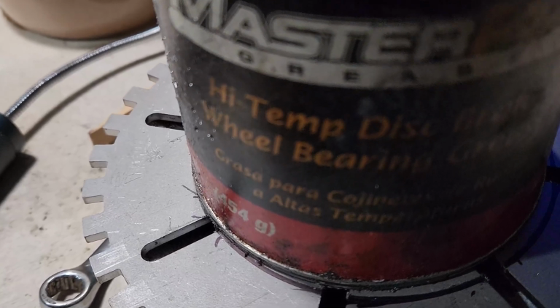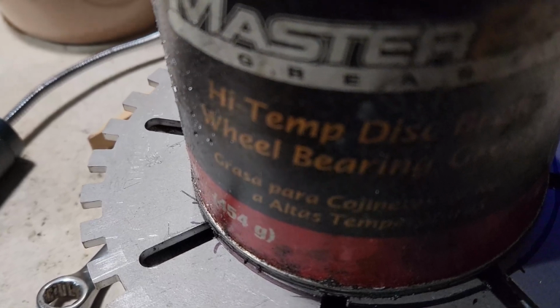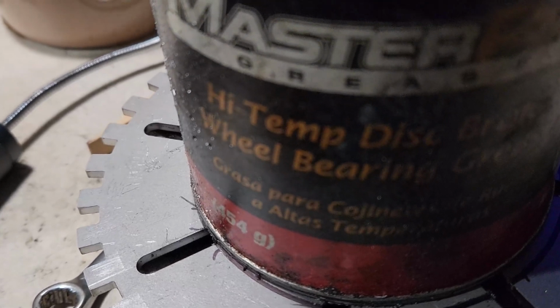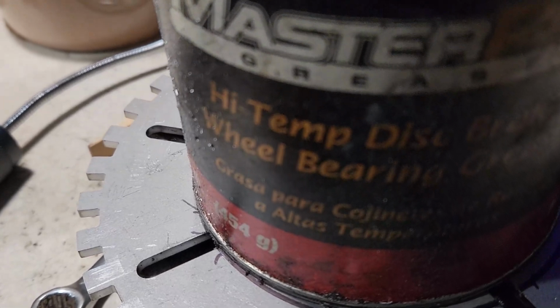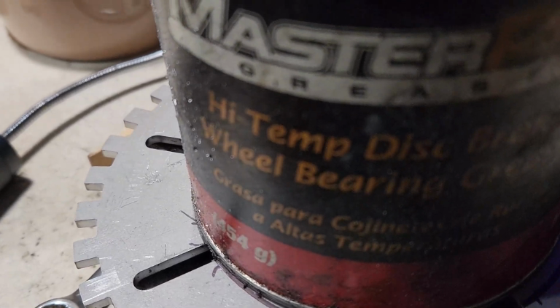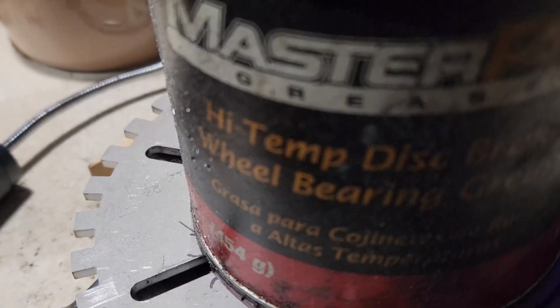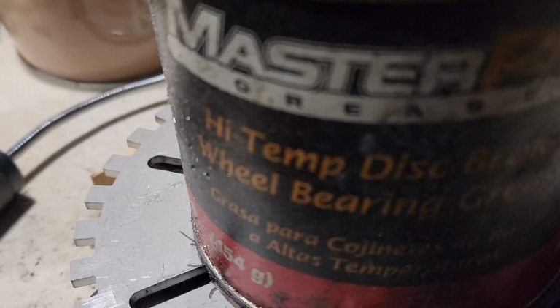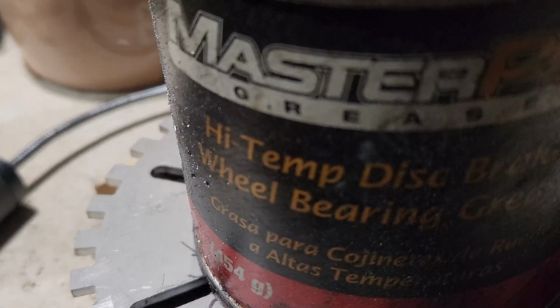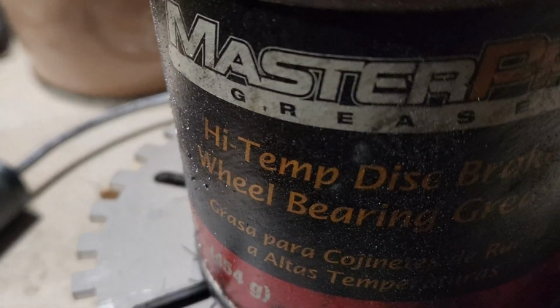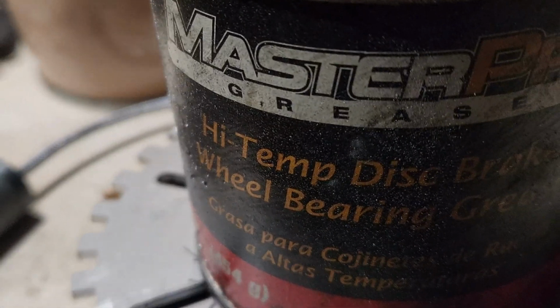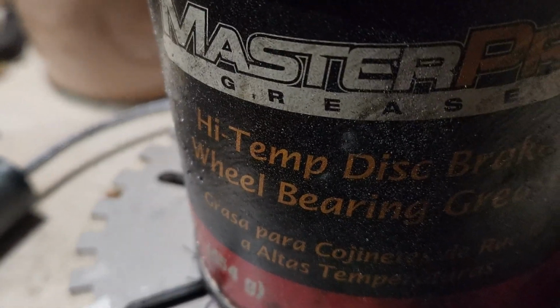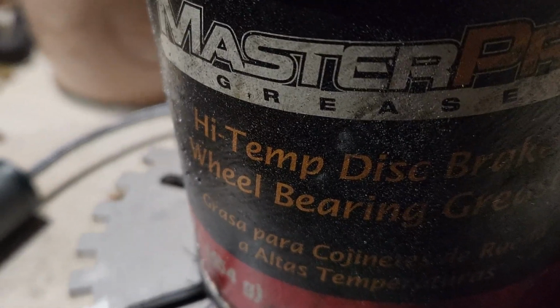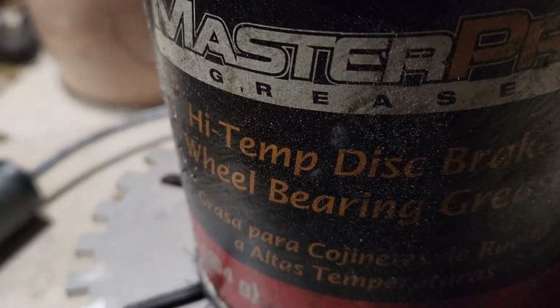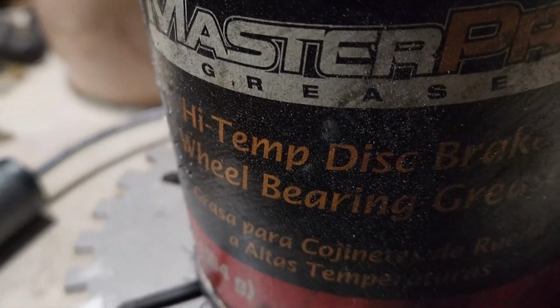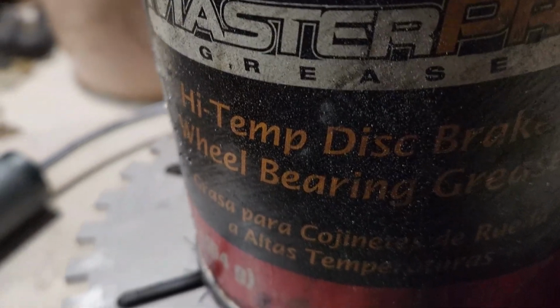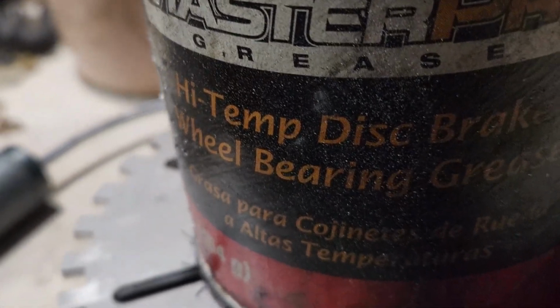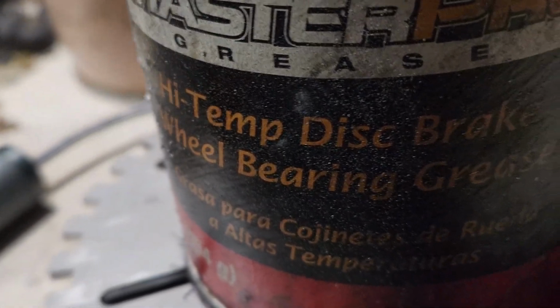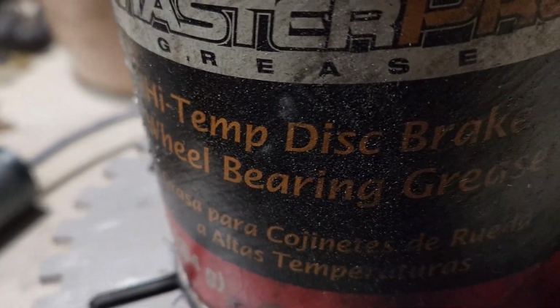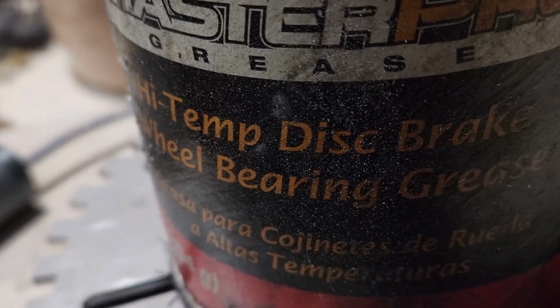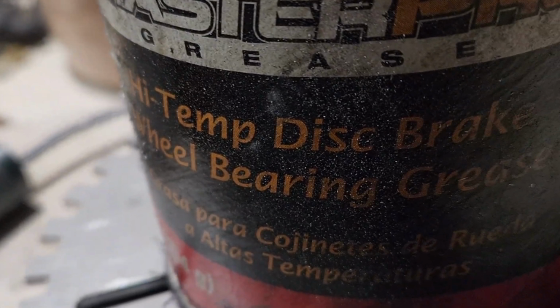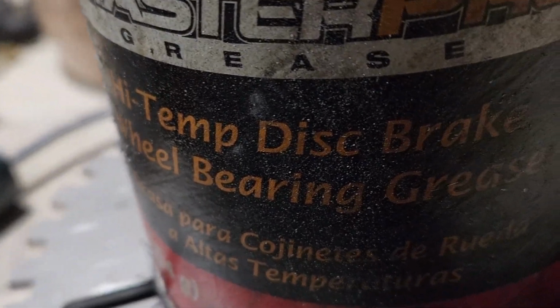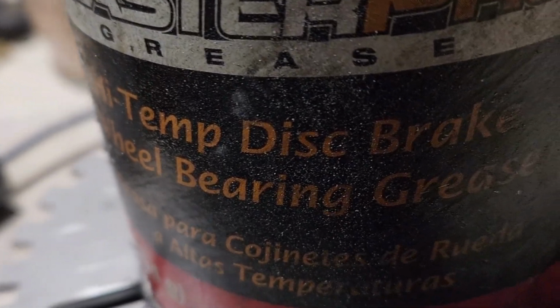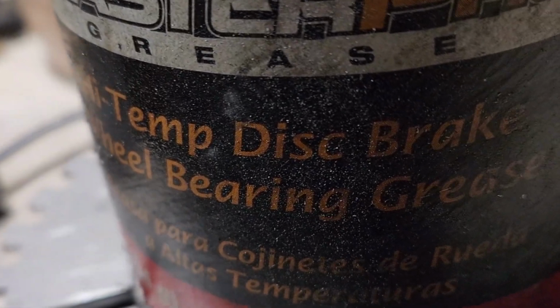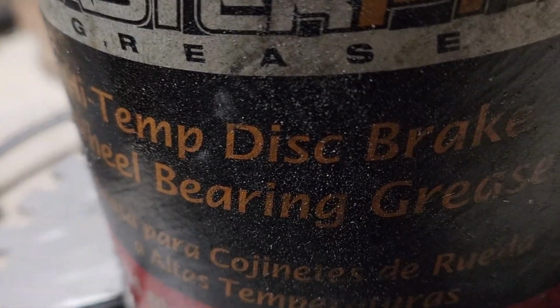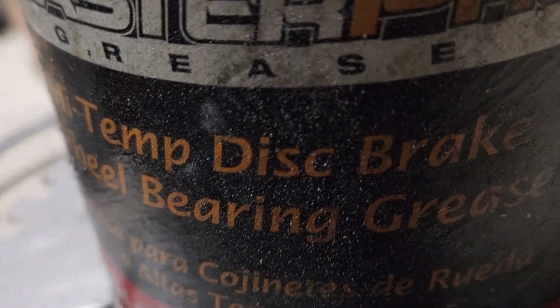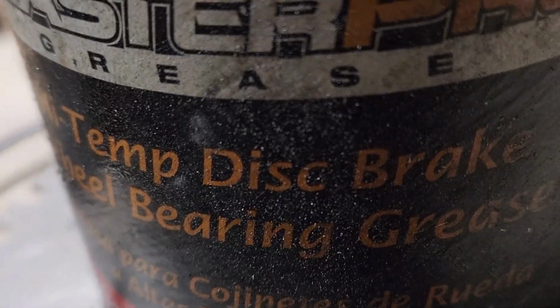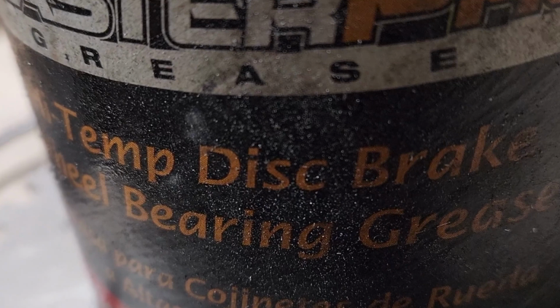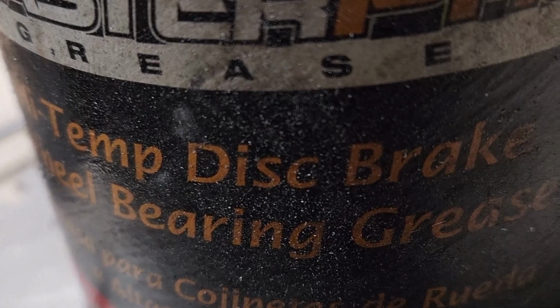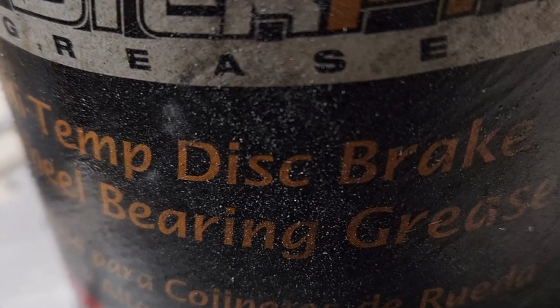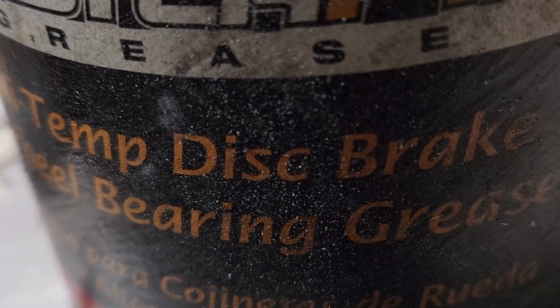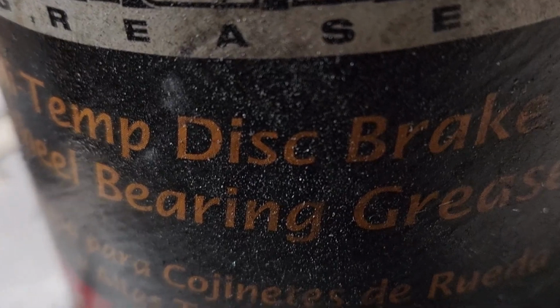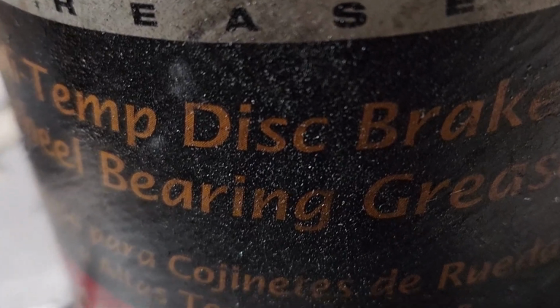You can also find this at O'Reilly — it's just a regular tub of wheel grease.